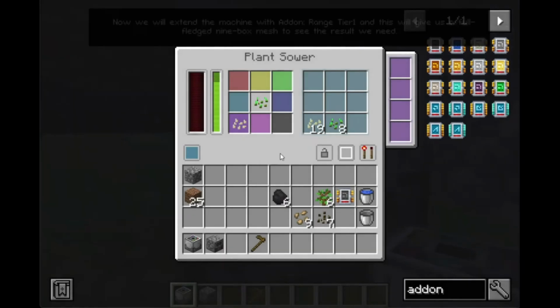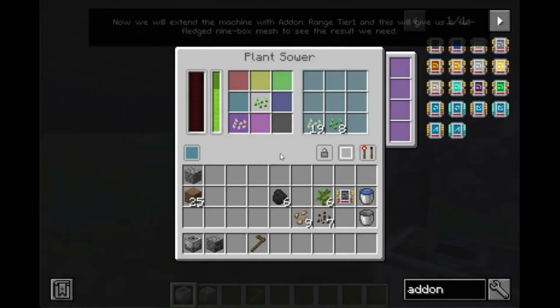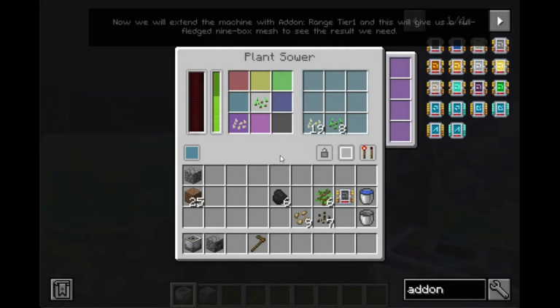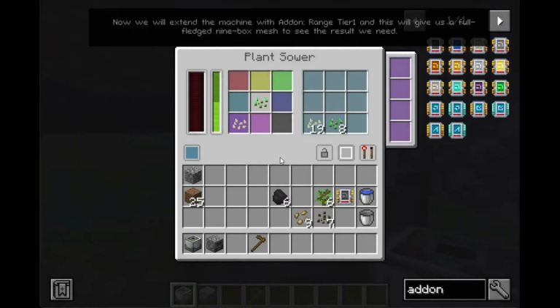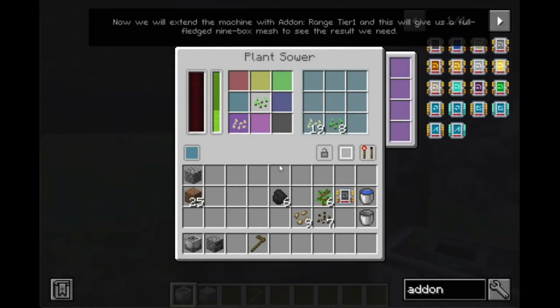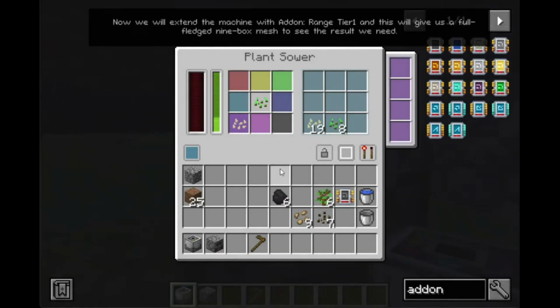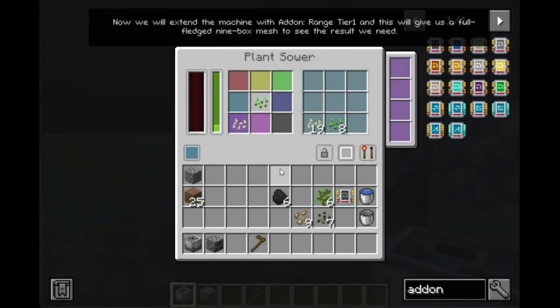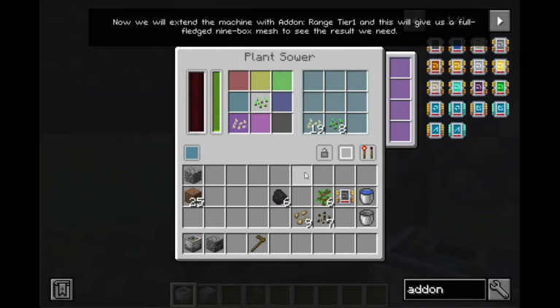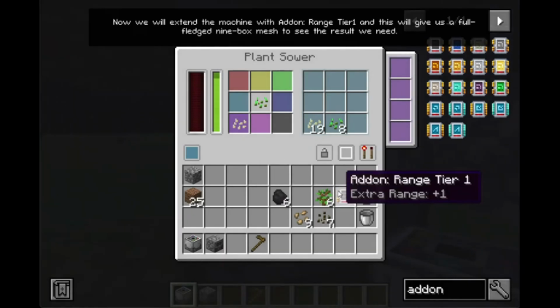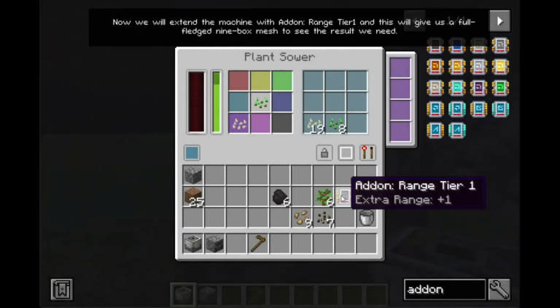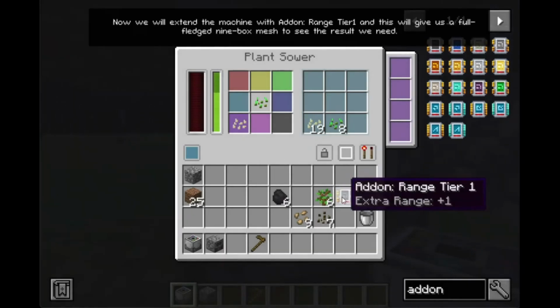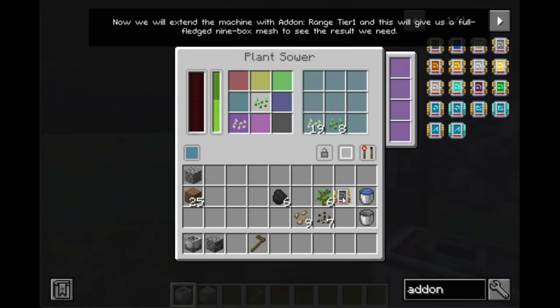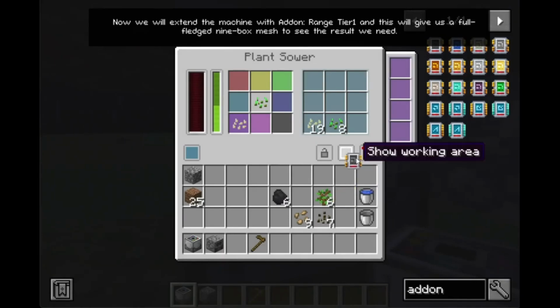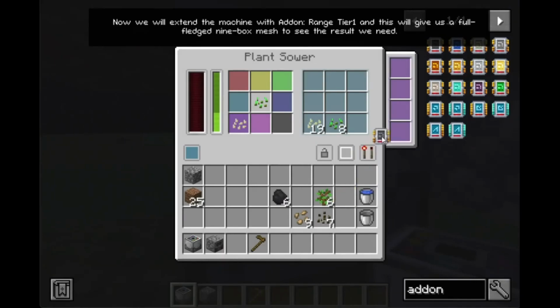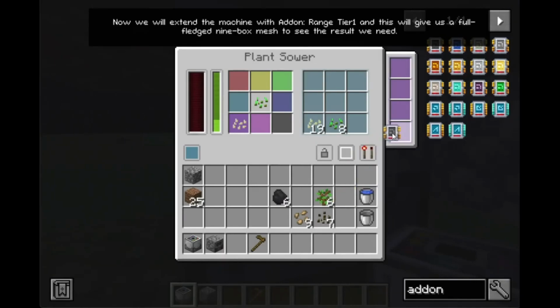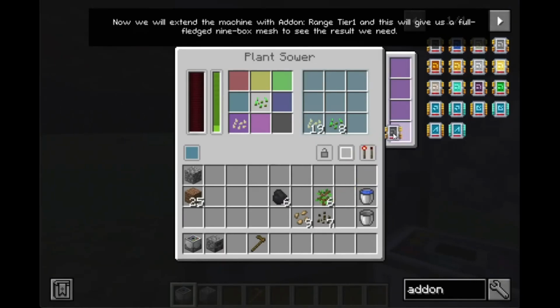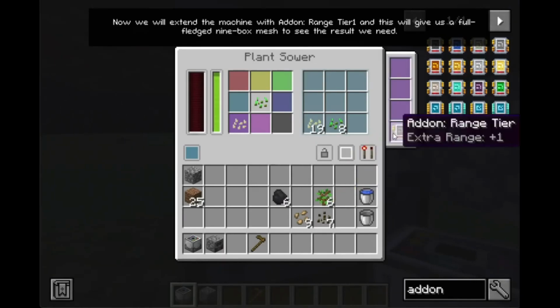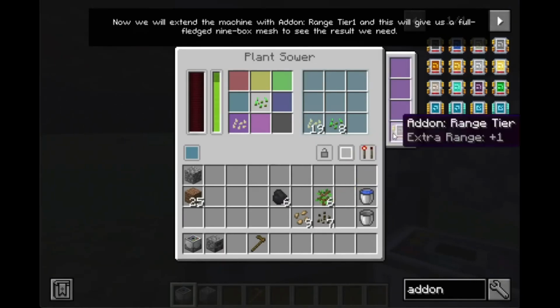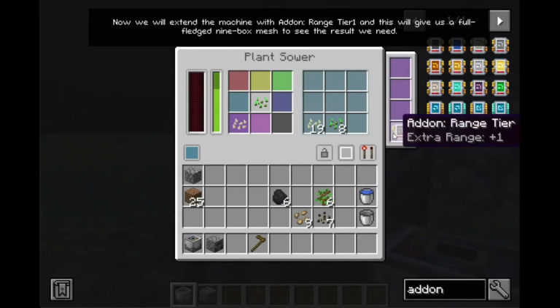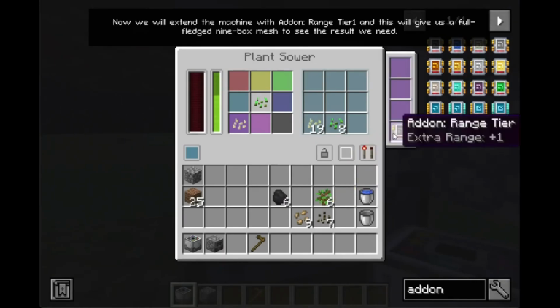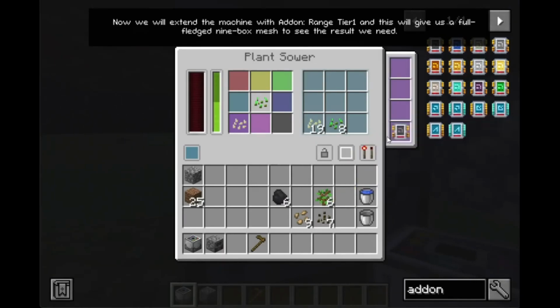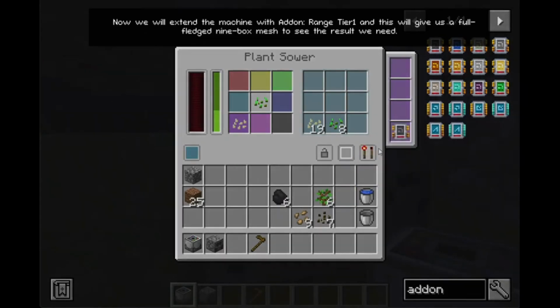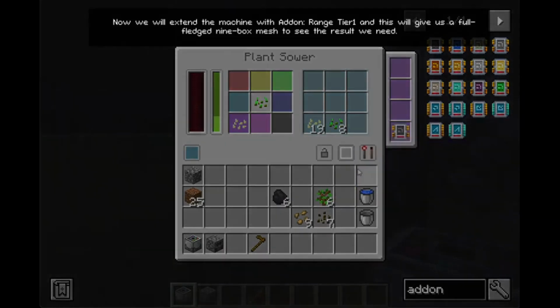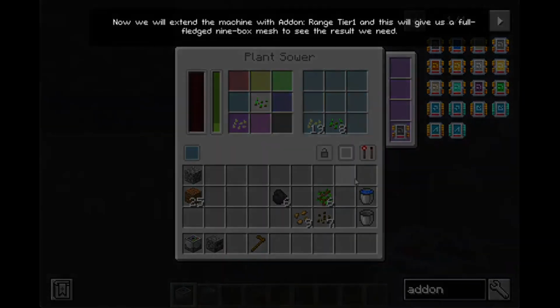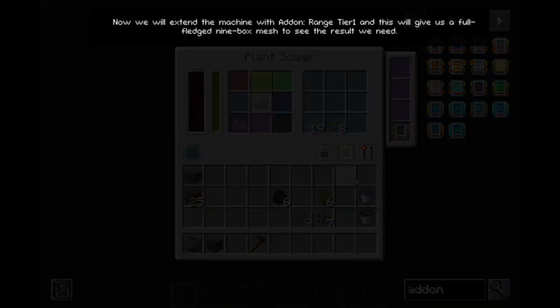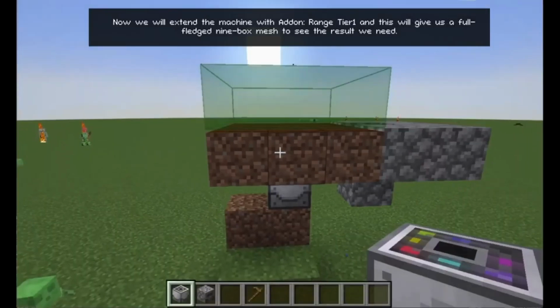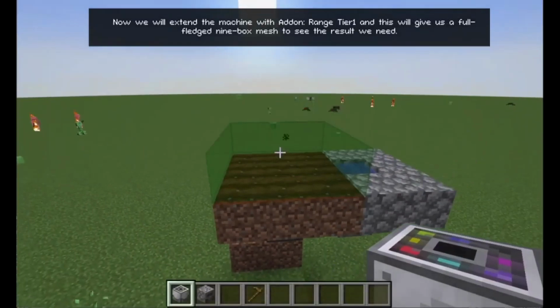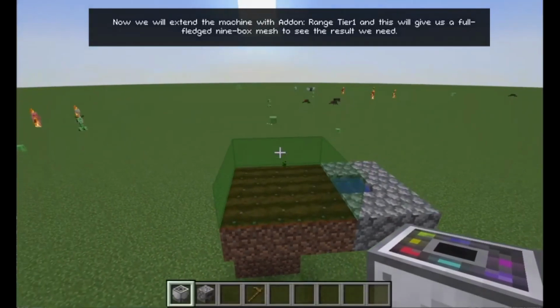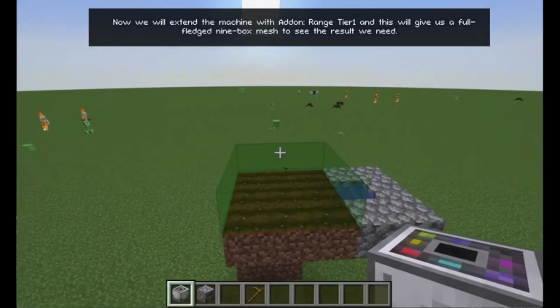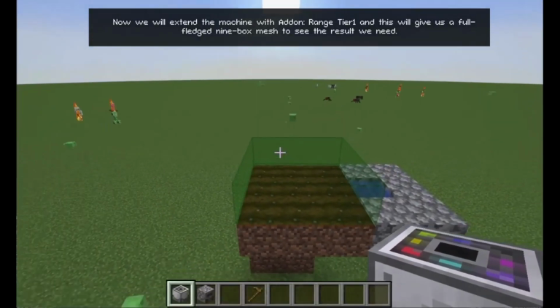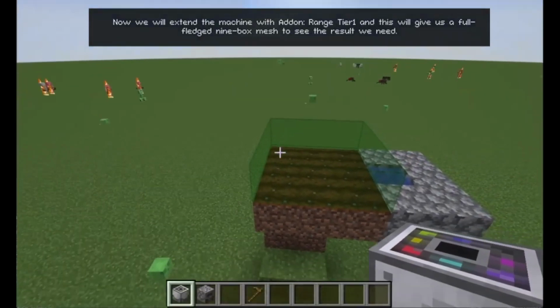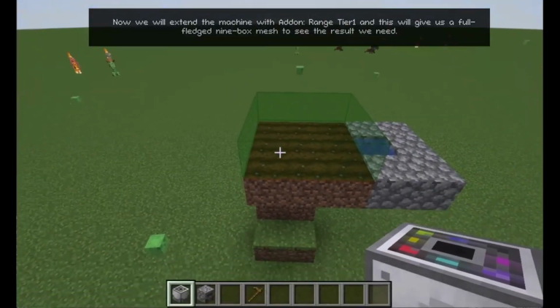Now we will extend the machine with addon range tier 1, and this will give us a full-fledged 9-box mesh to see the result we need.